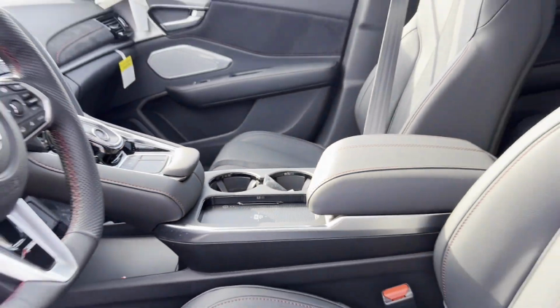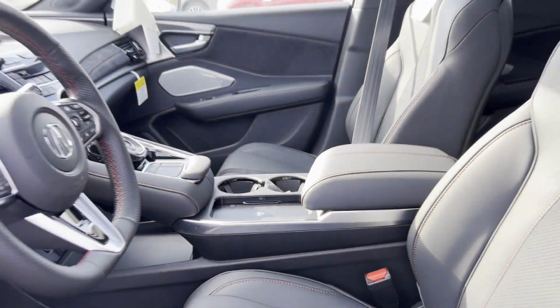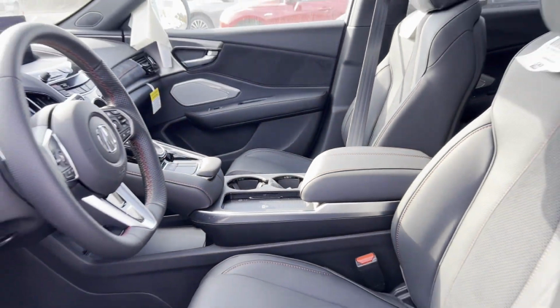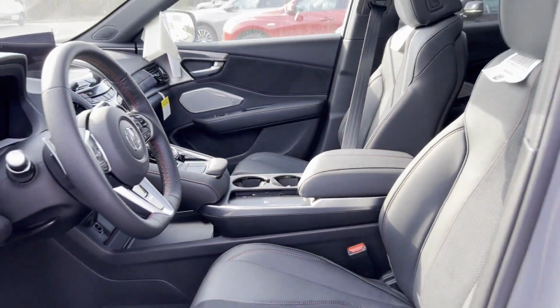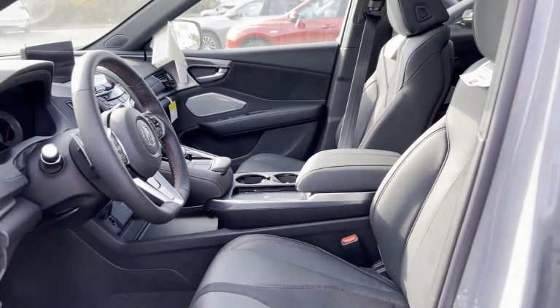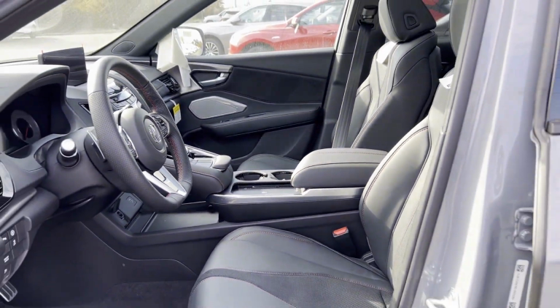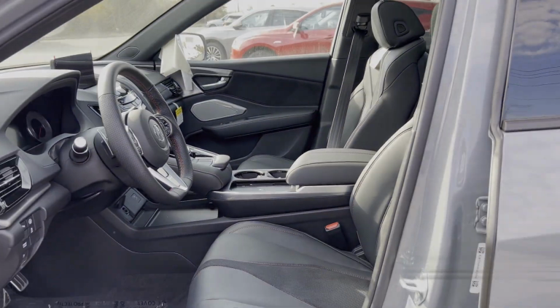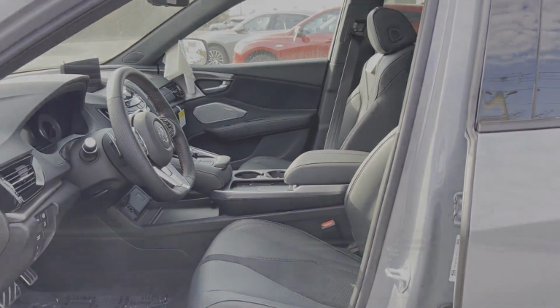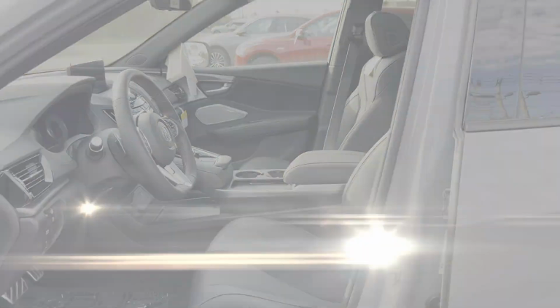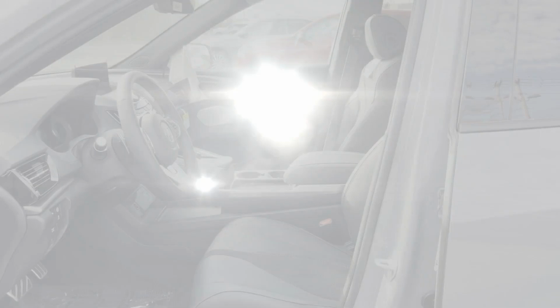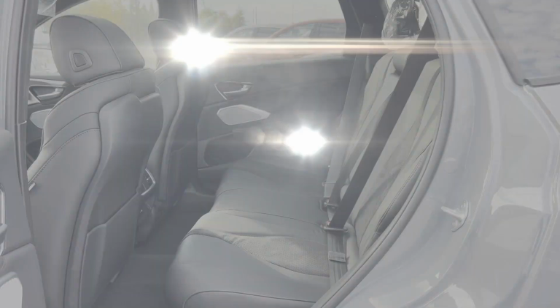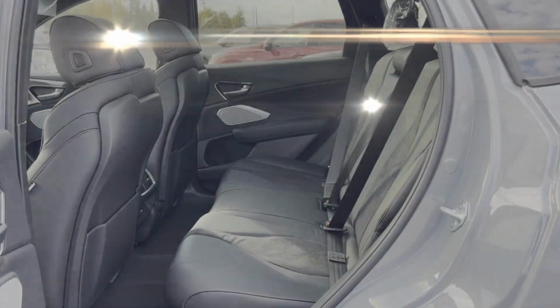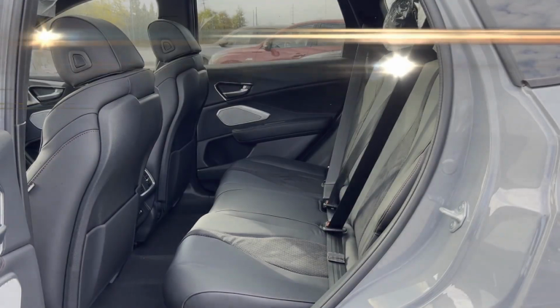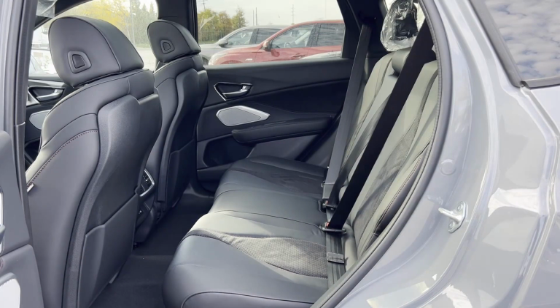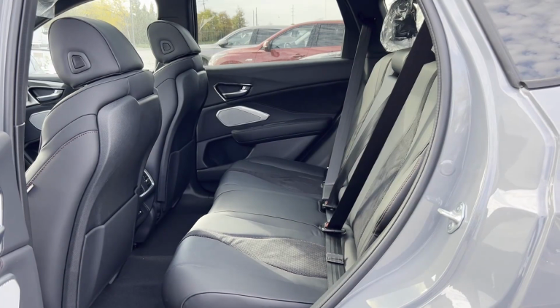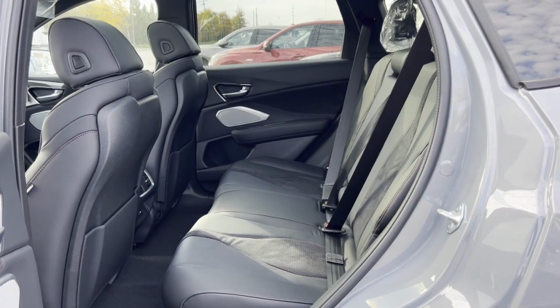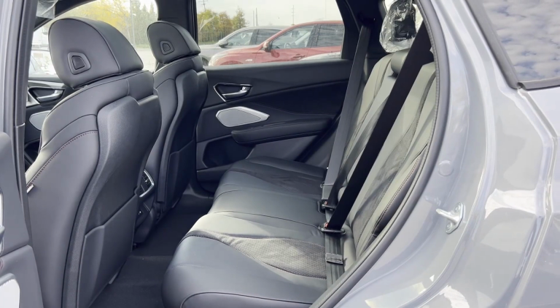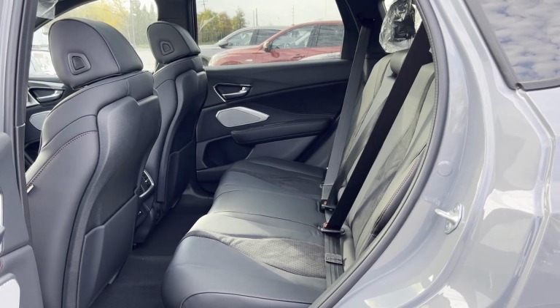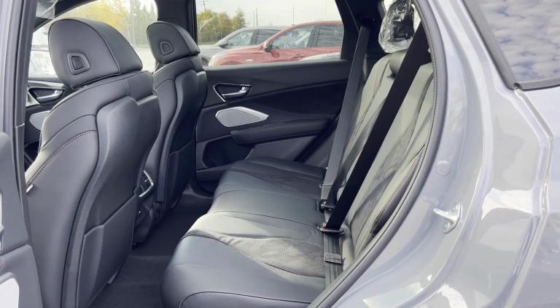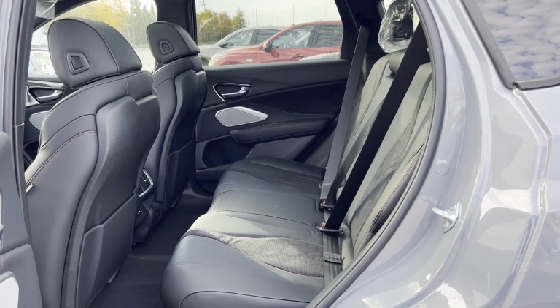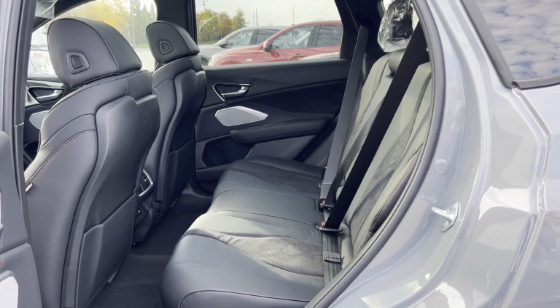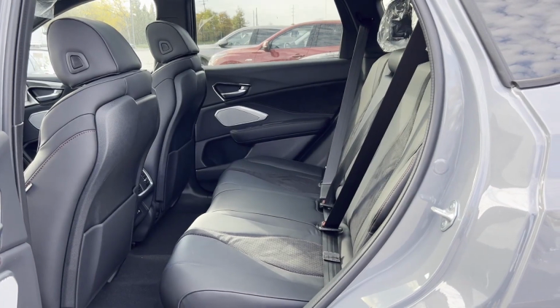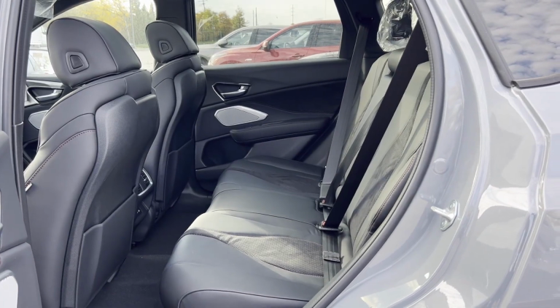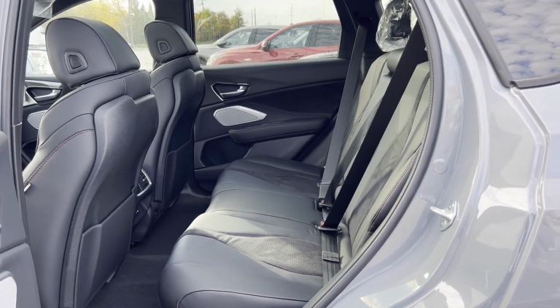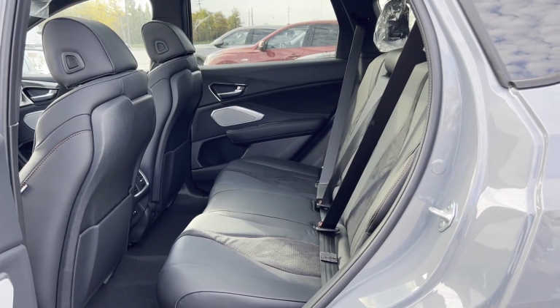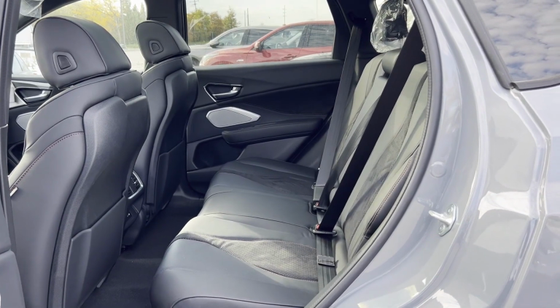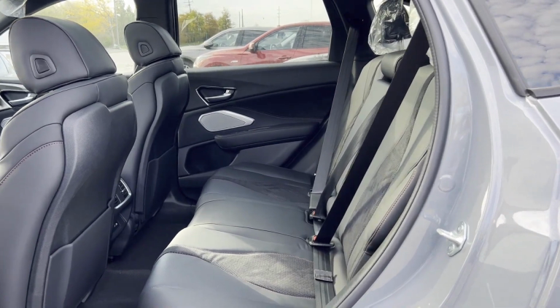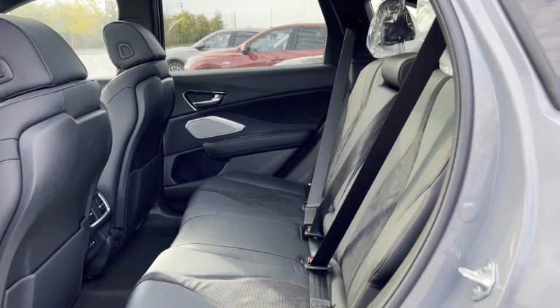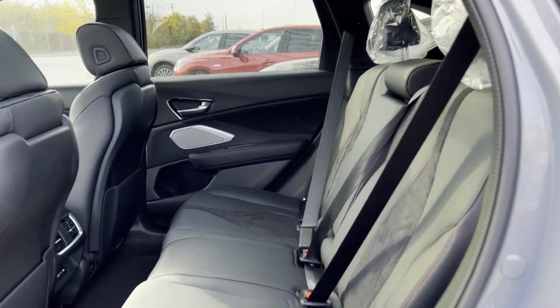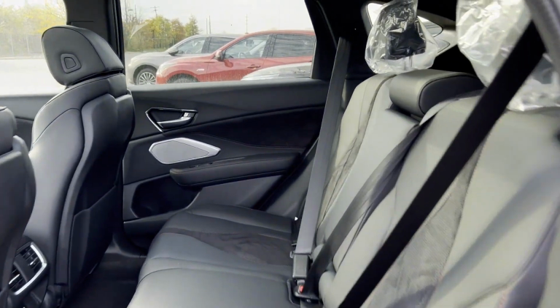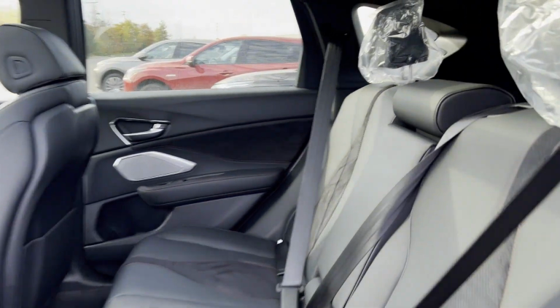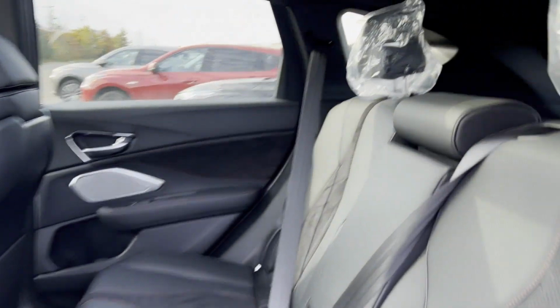Passenger seat adjustable lumbar support. Memory seat. Cooled front seats. Tinted windows.